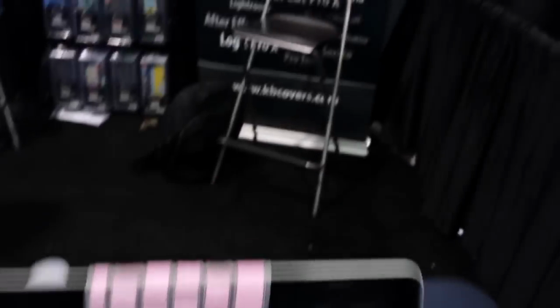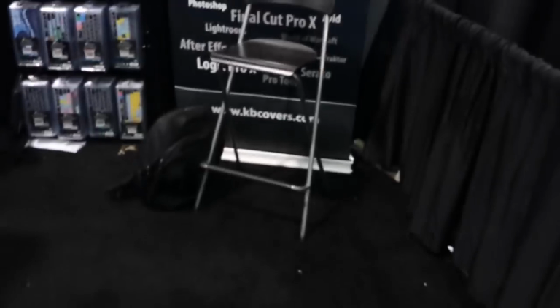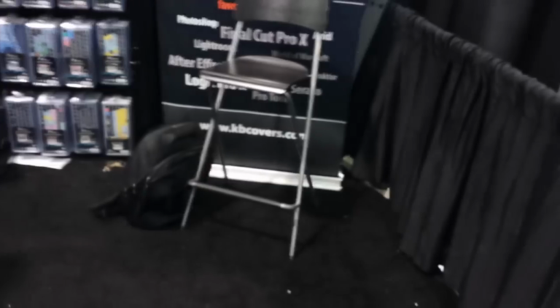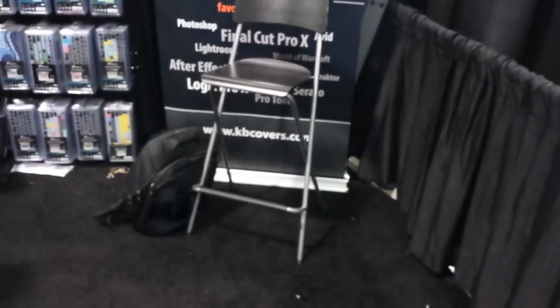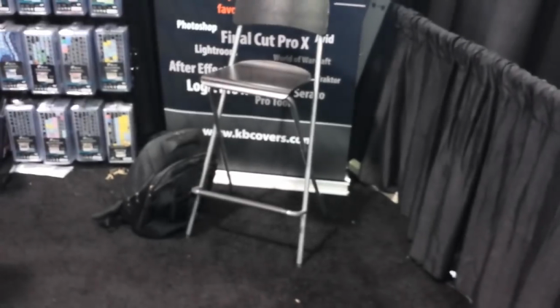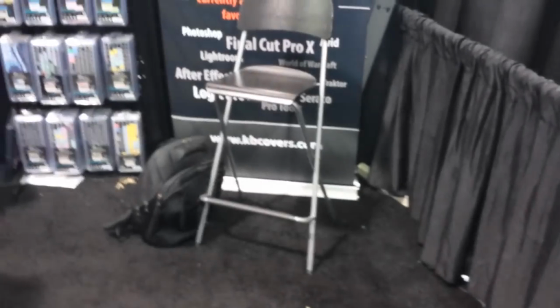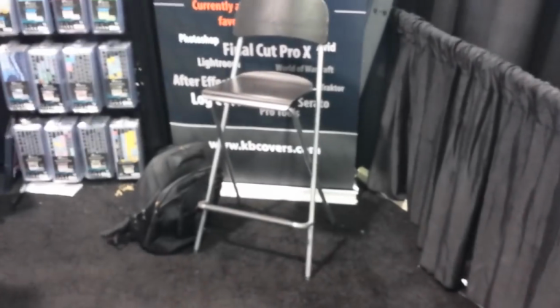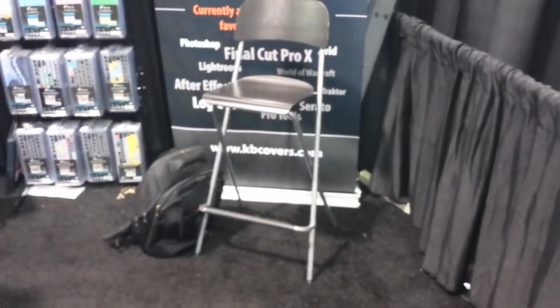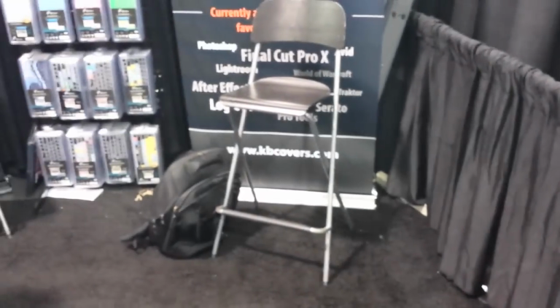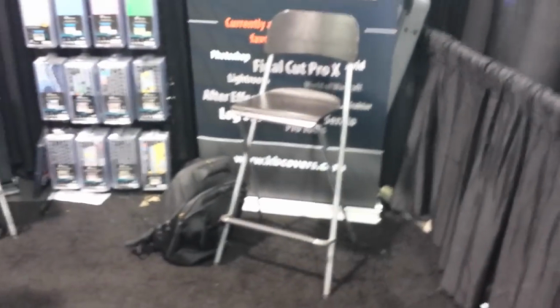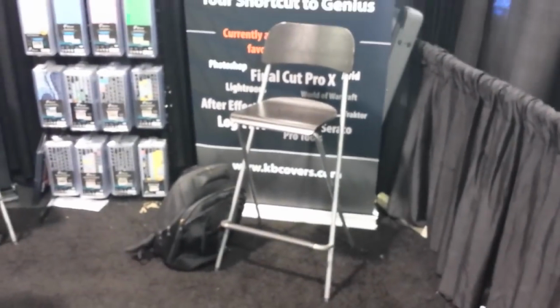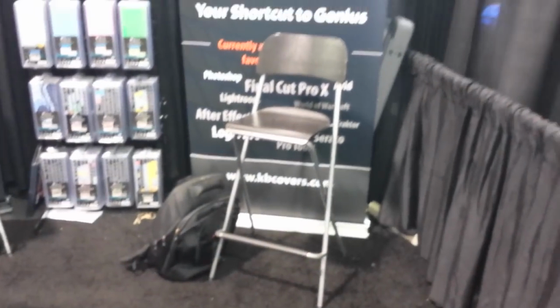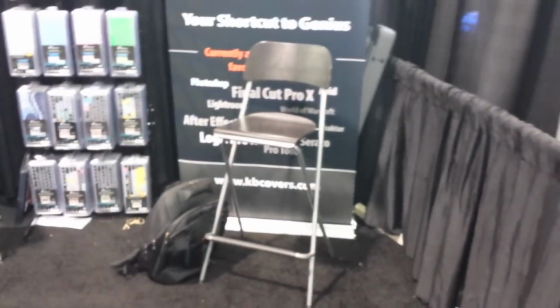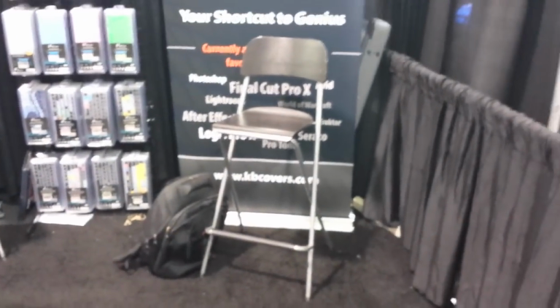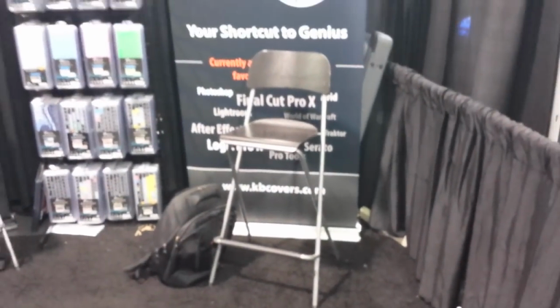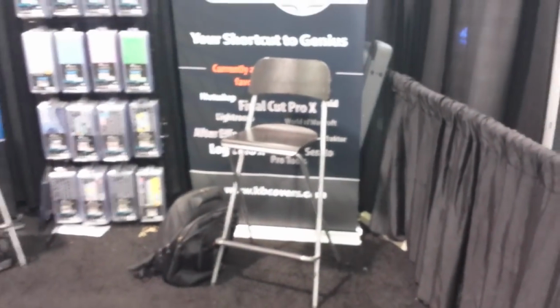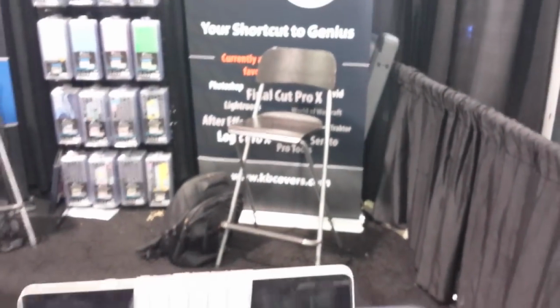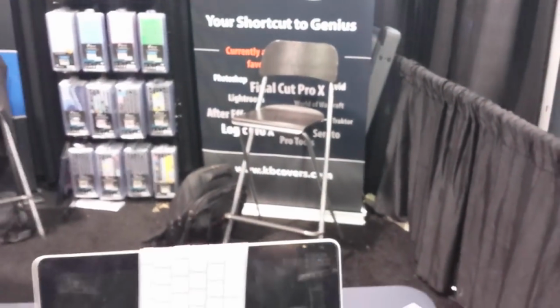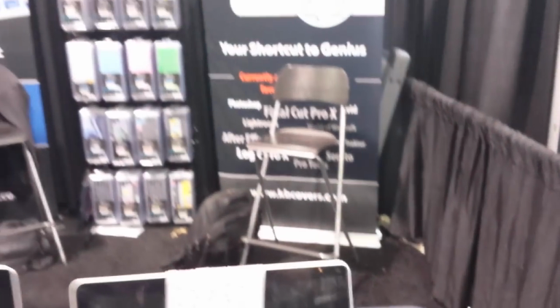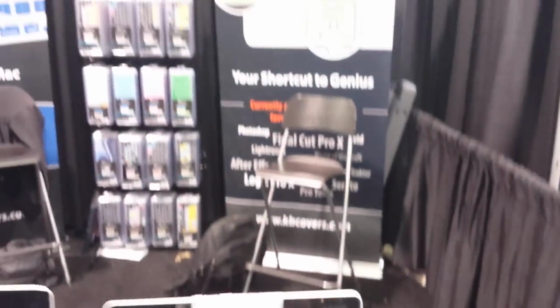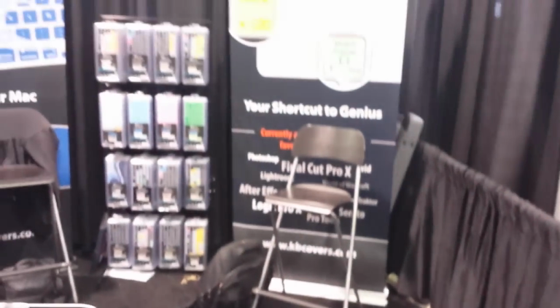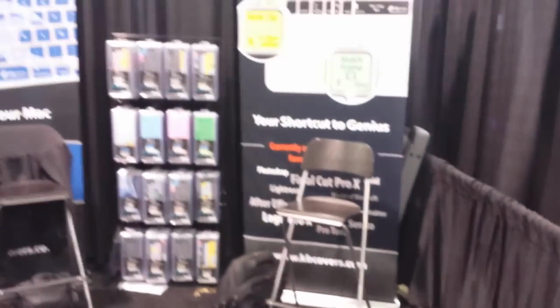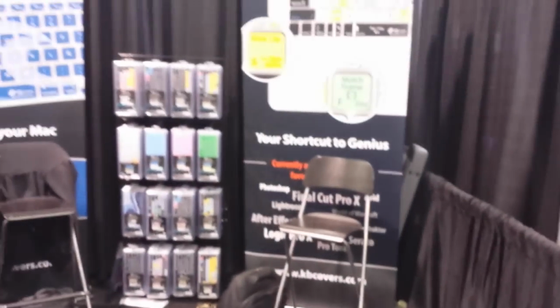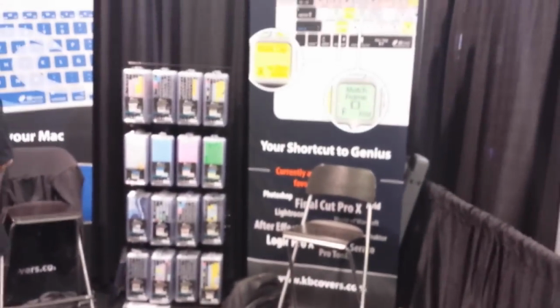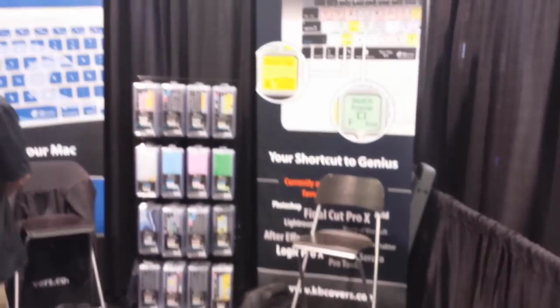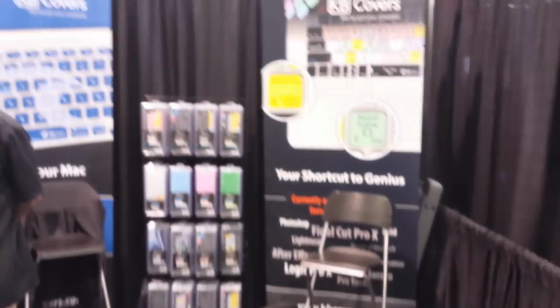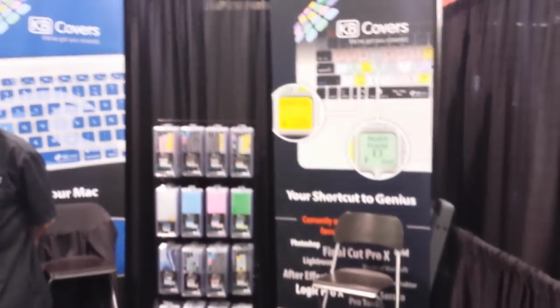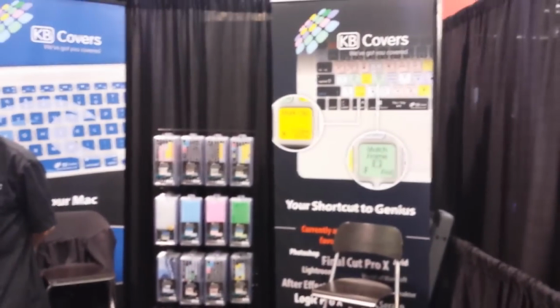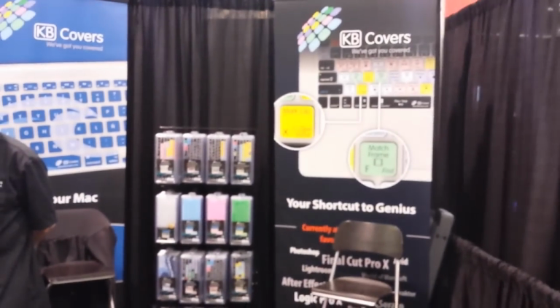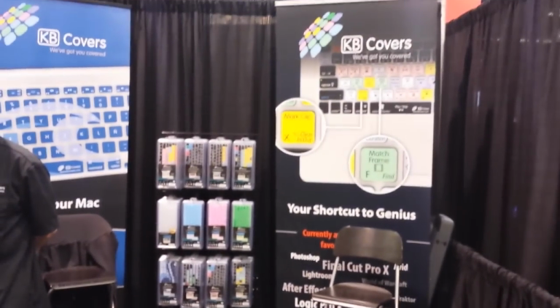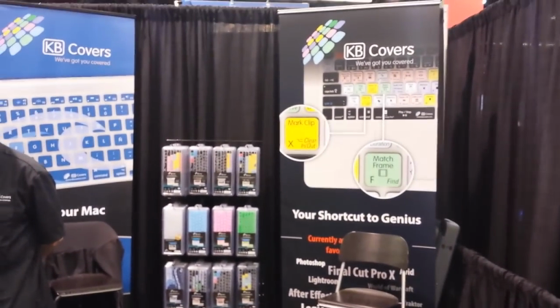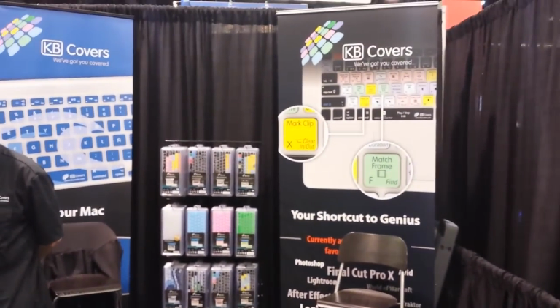If you want to check that out, you can go to kbcovers.com to find out more information. We're at NAMM 2015.